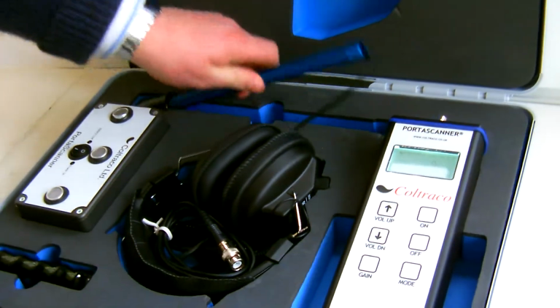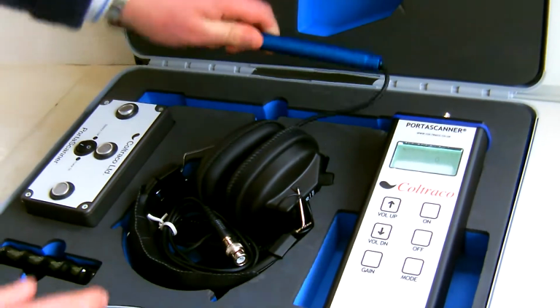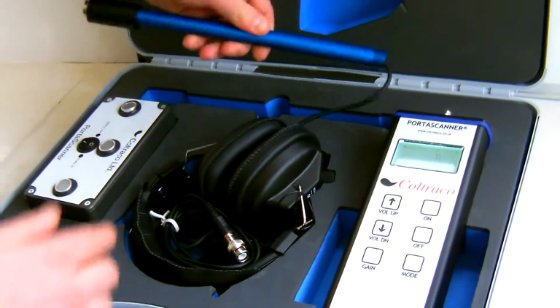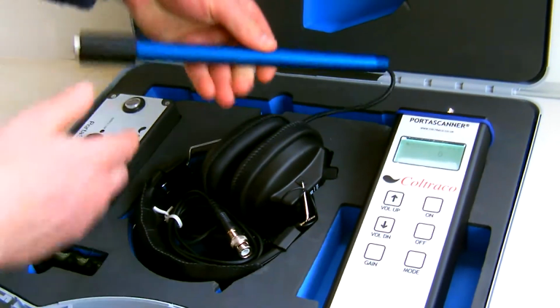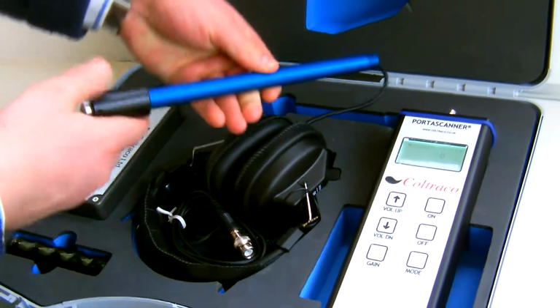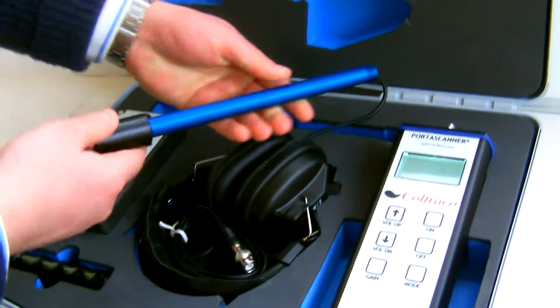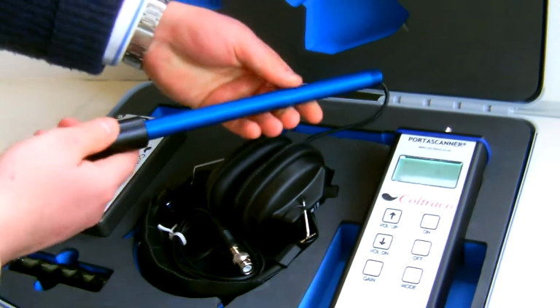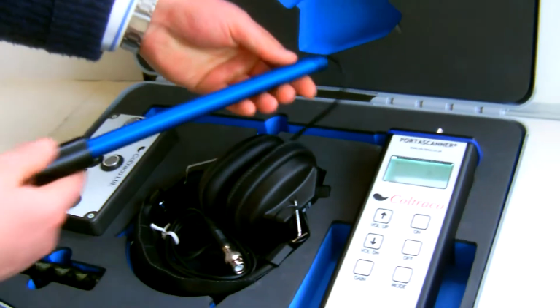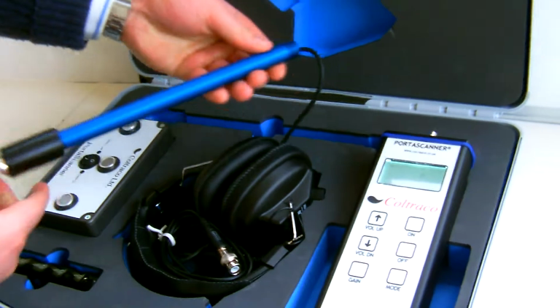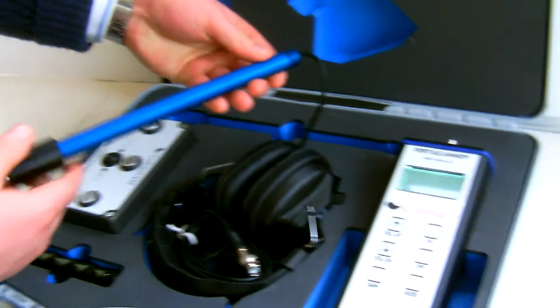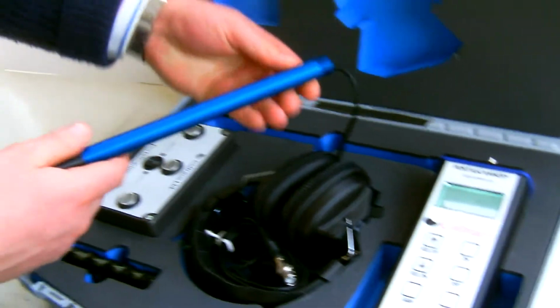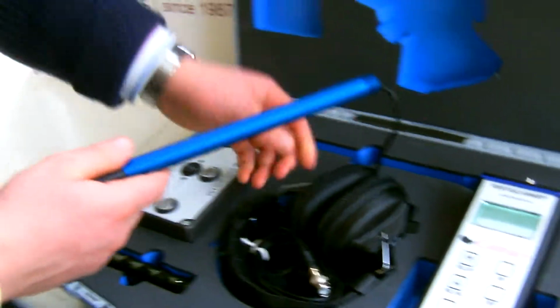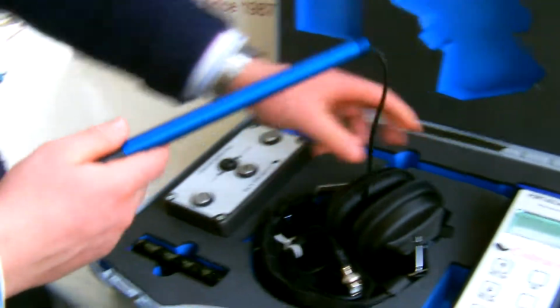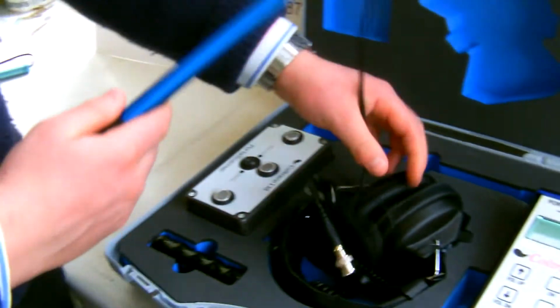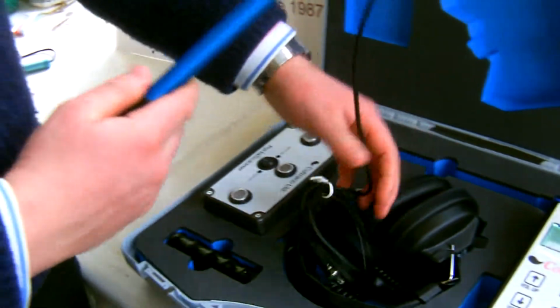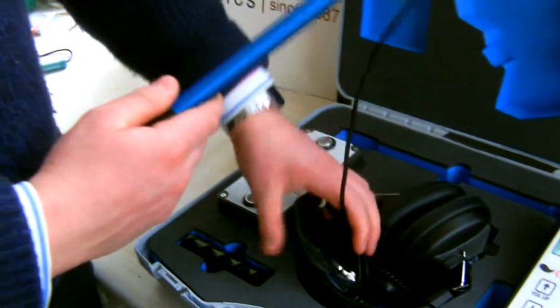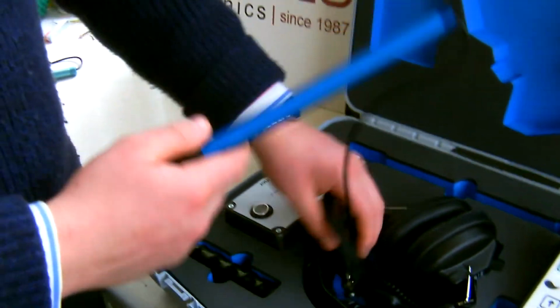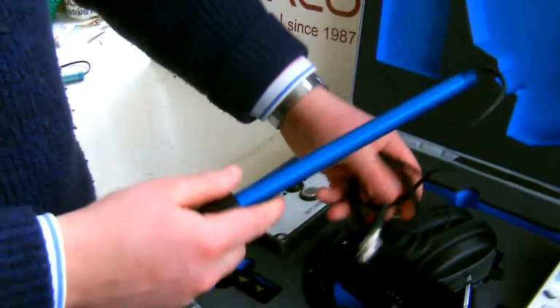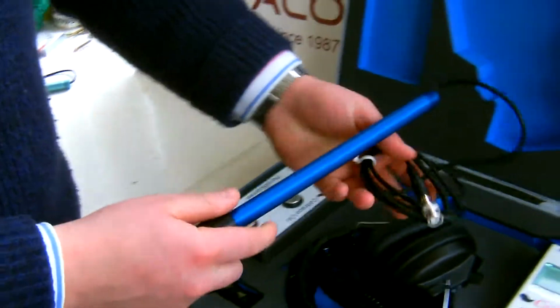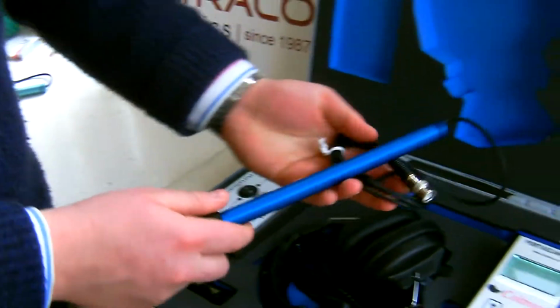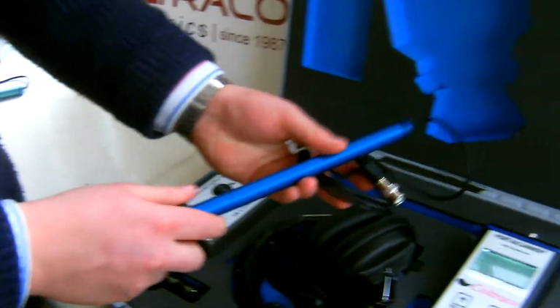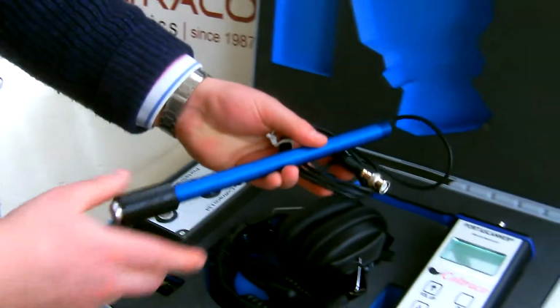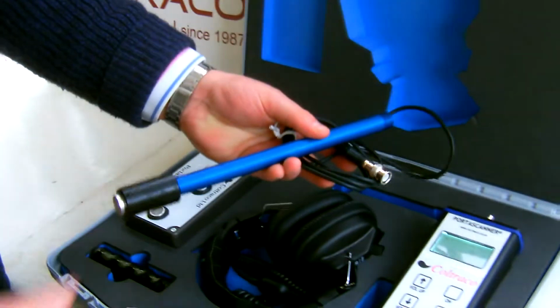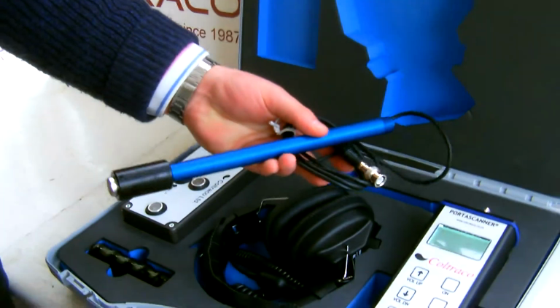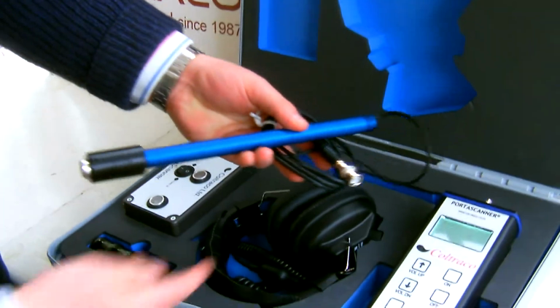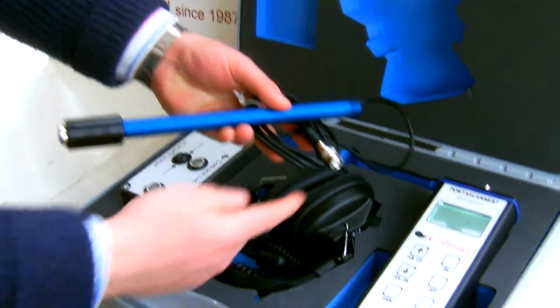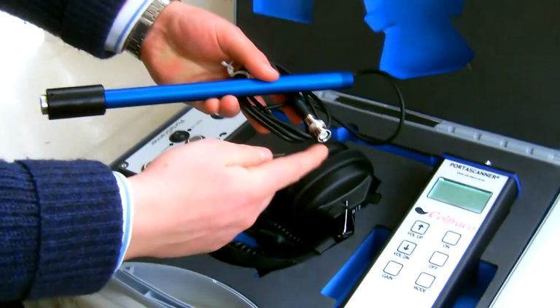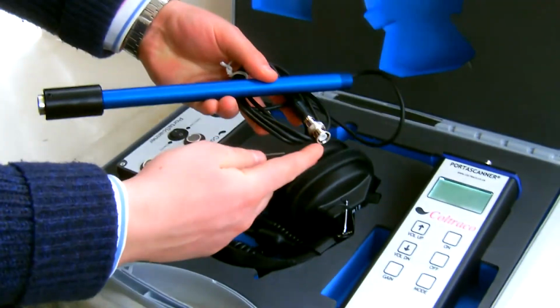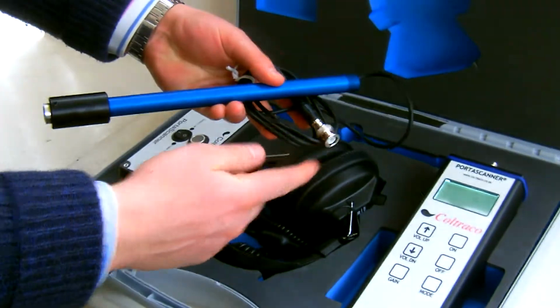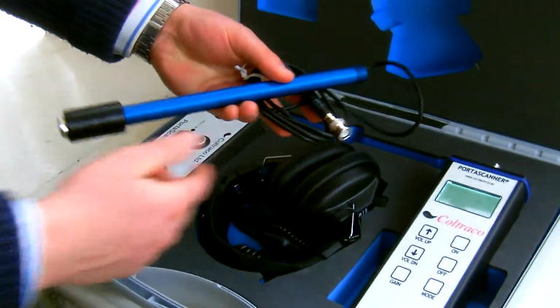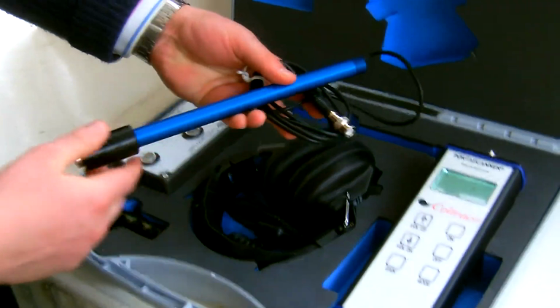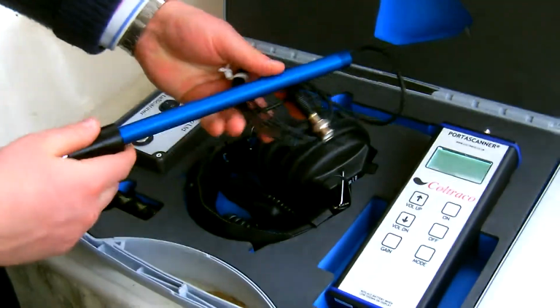This is the hand sensor, connected to the main electronic unit with a BNC connector.